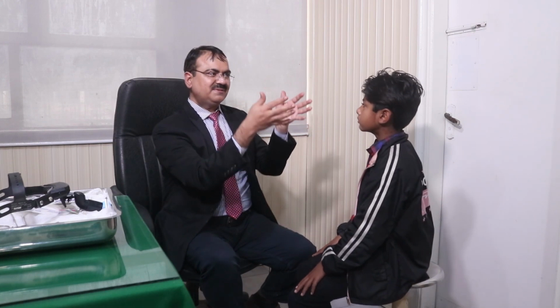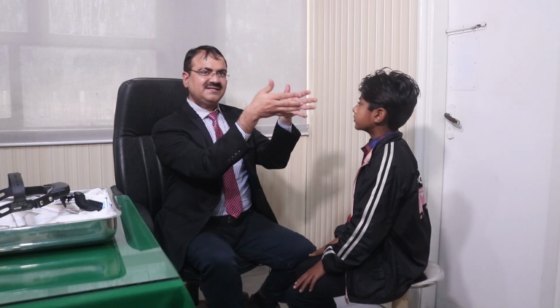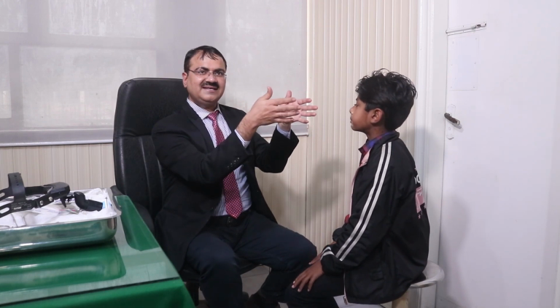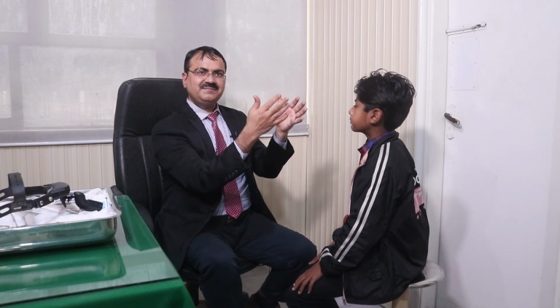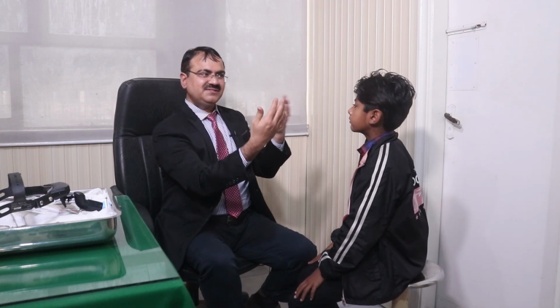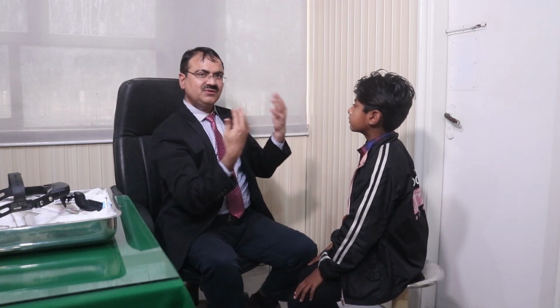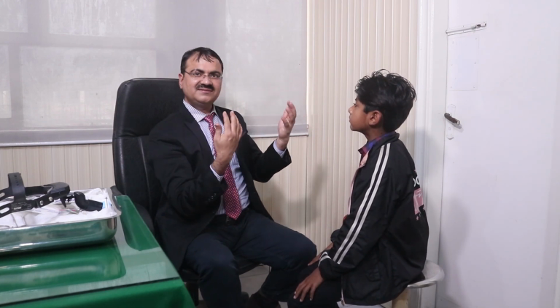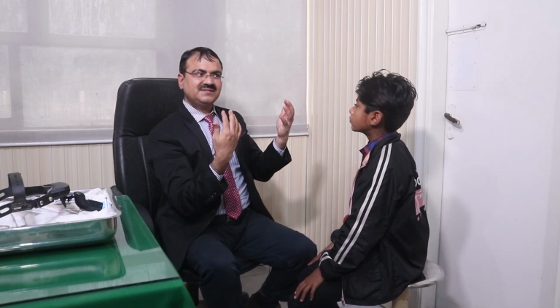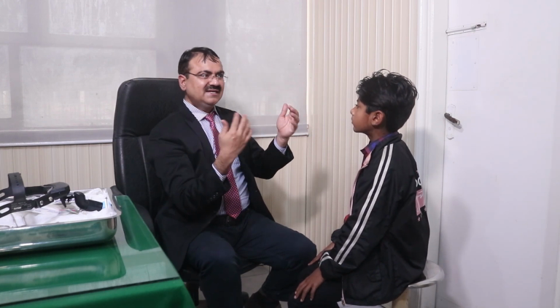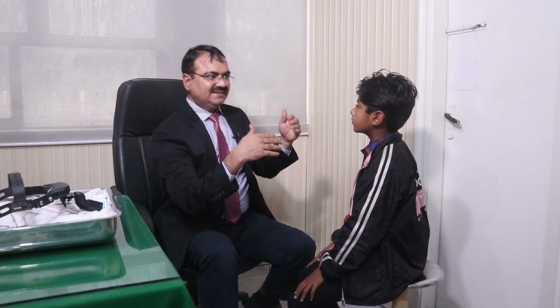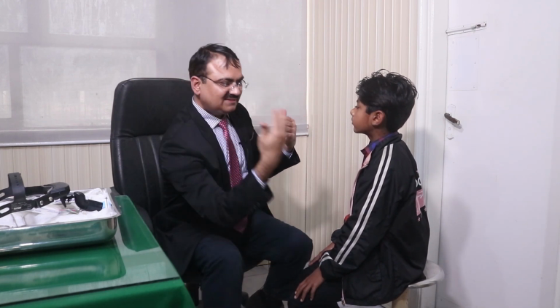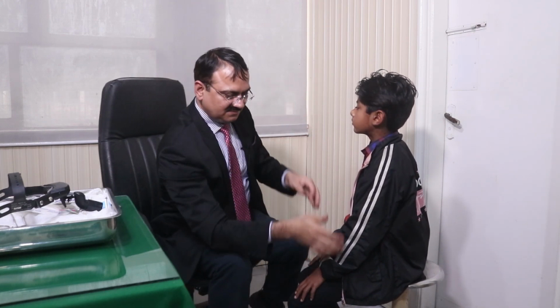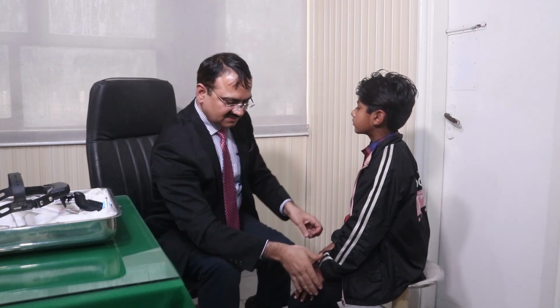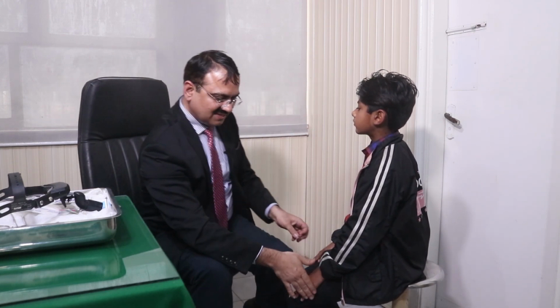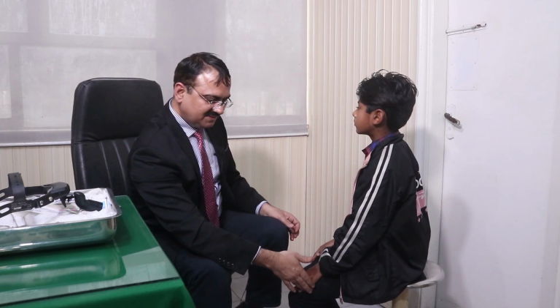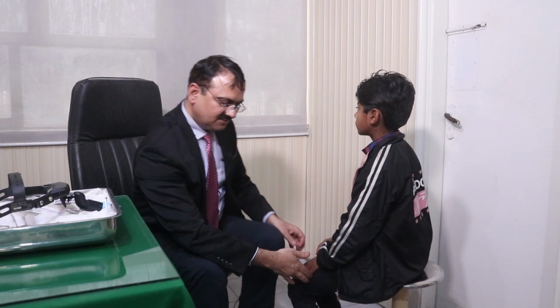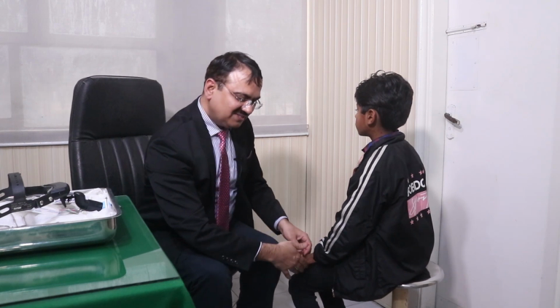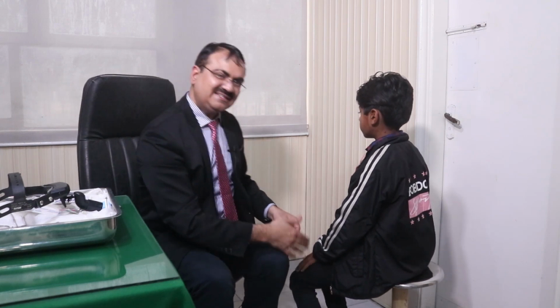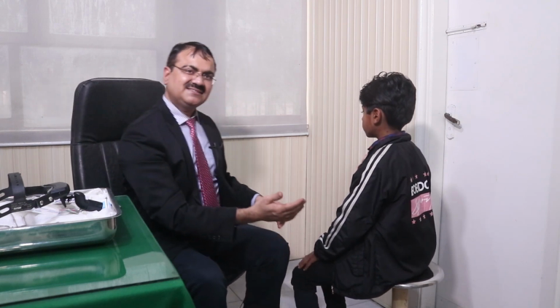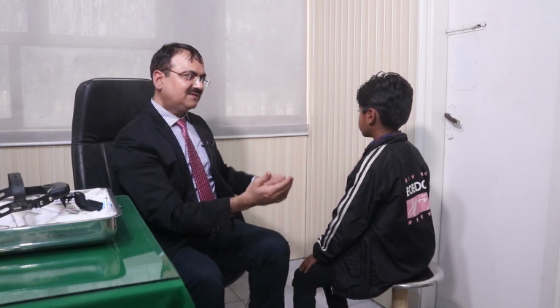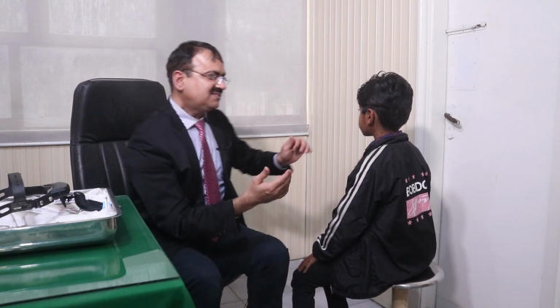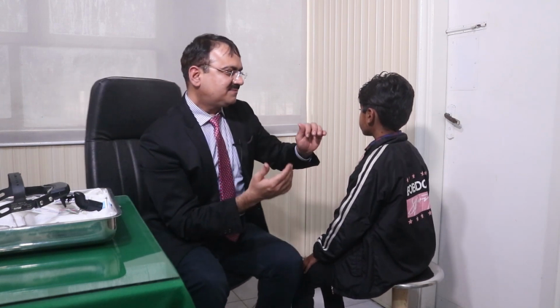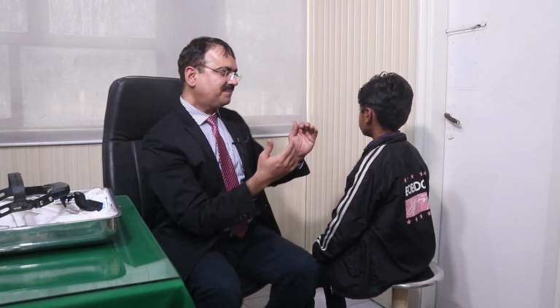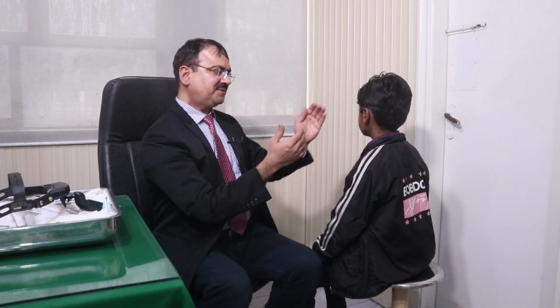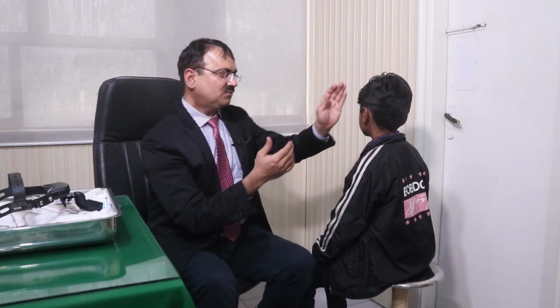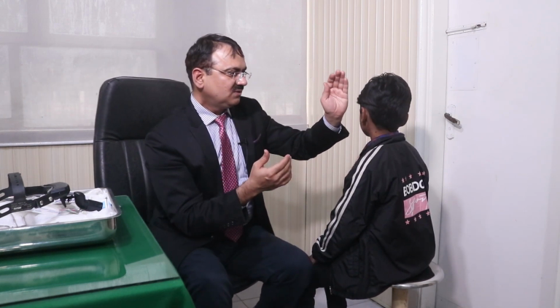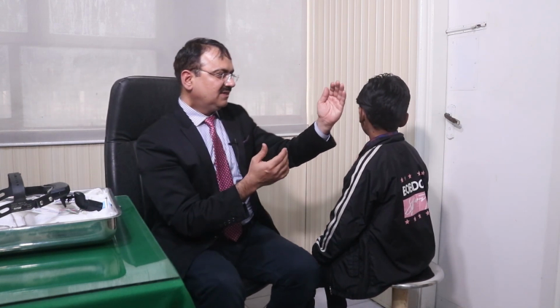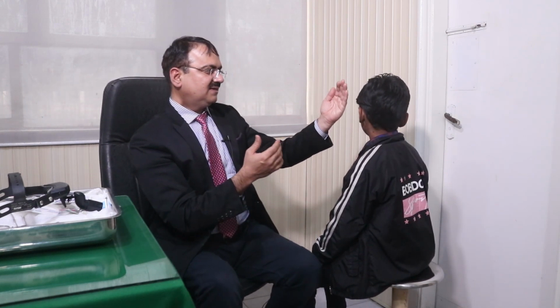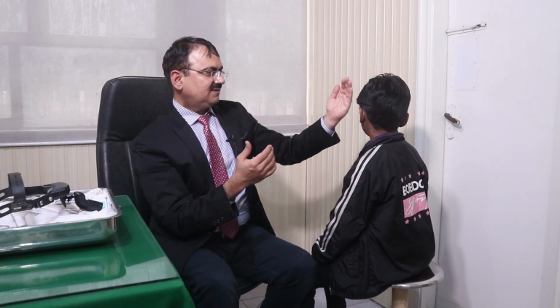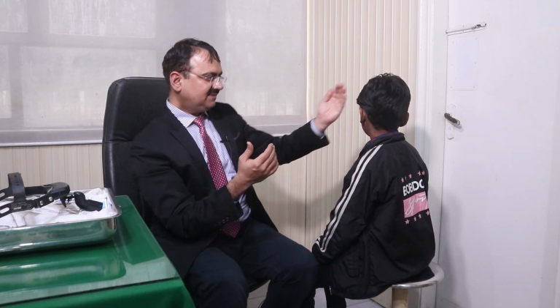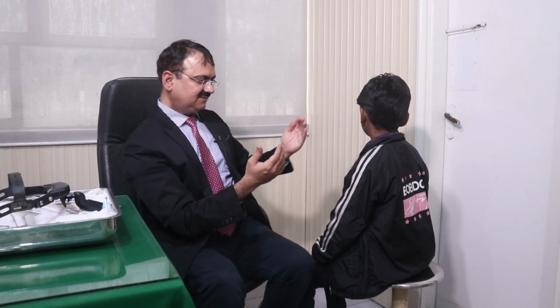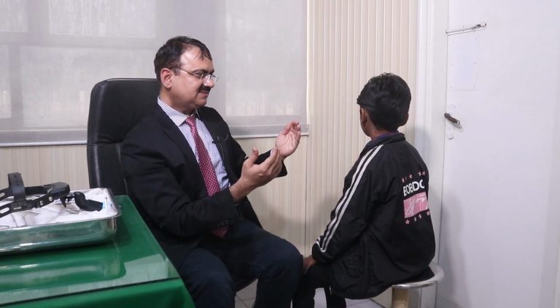The tests performed are: Weber, Rinne, and ABC — equal to the examiner. In this way, we will now test the voice test. In the voice test, you have to position the patient correctly, at one arm's length.